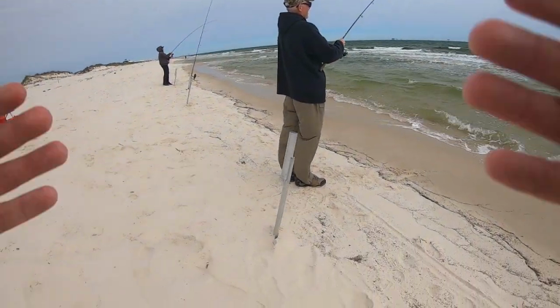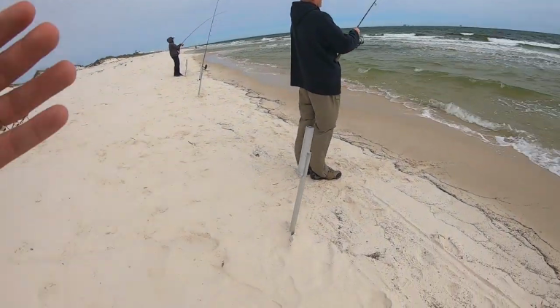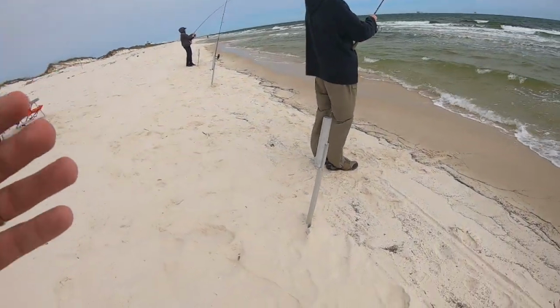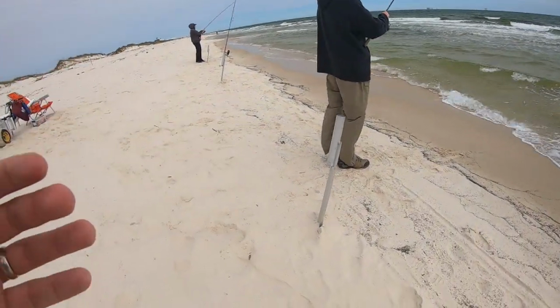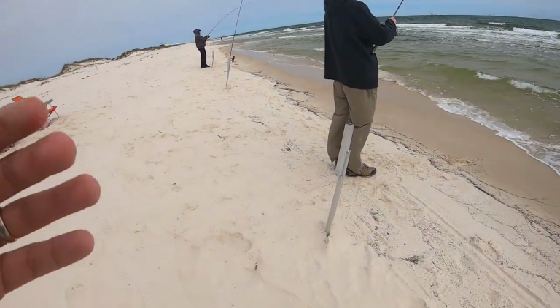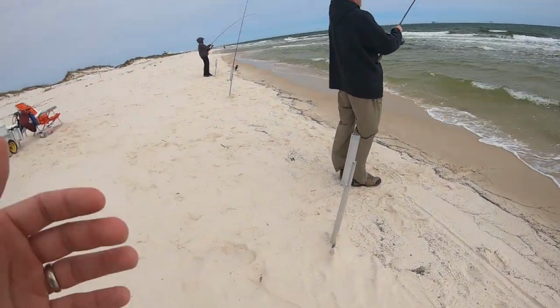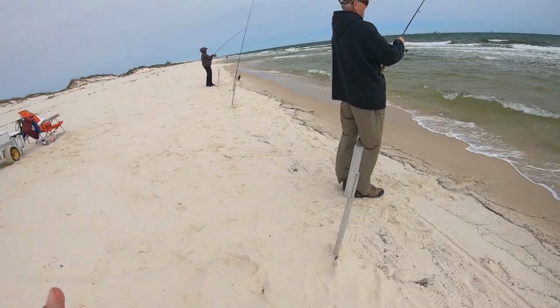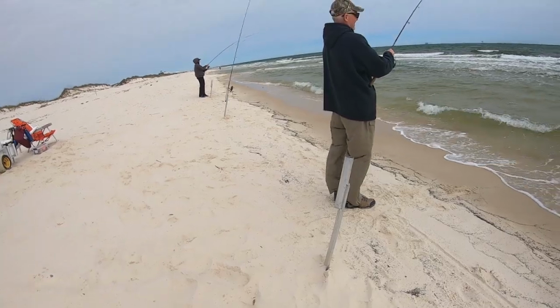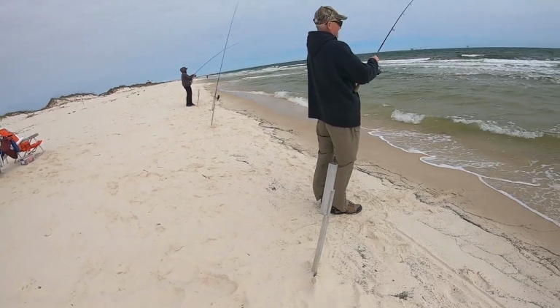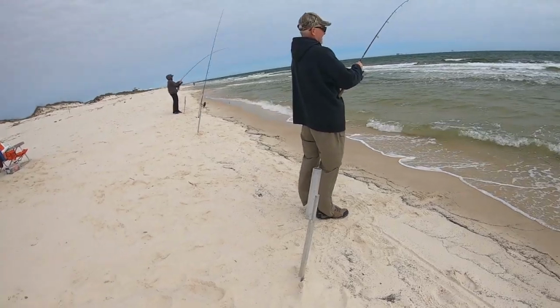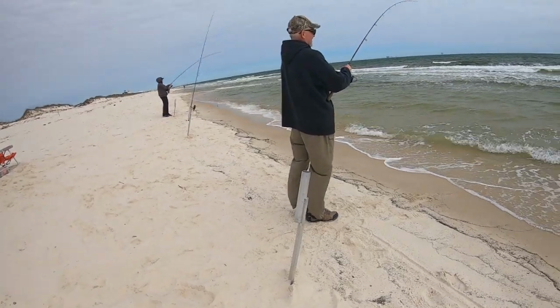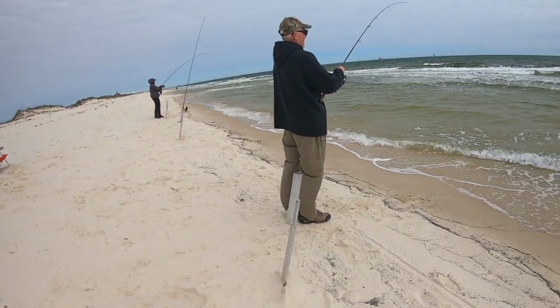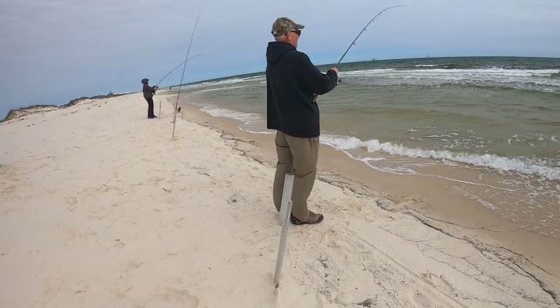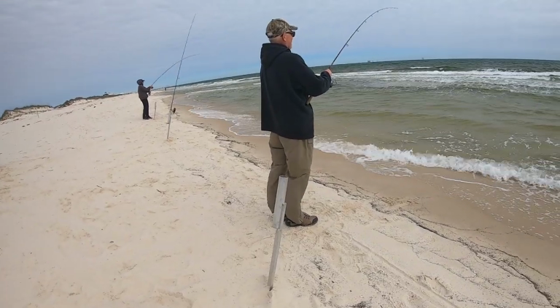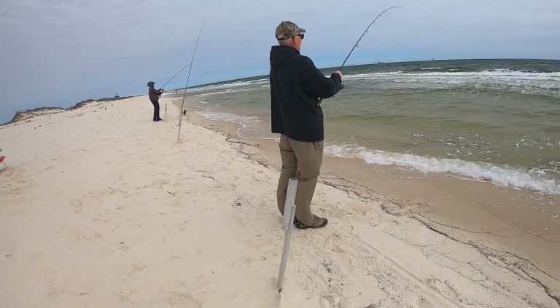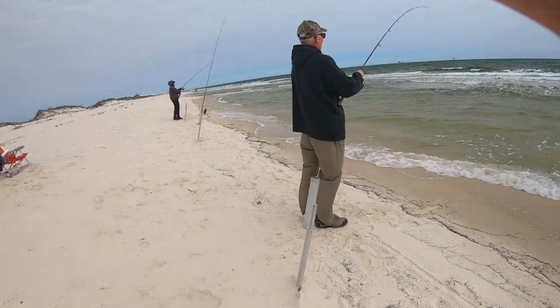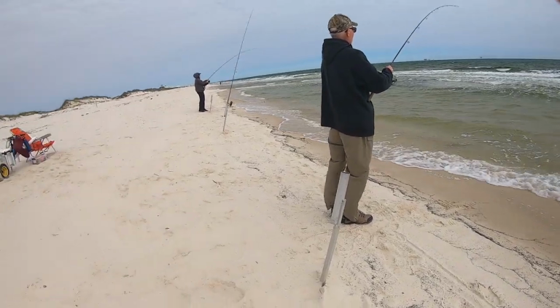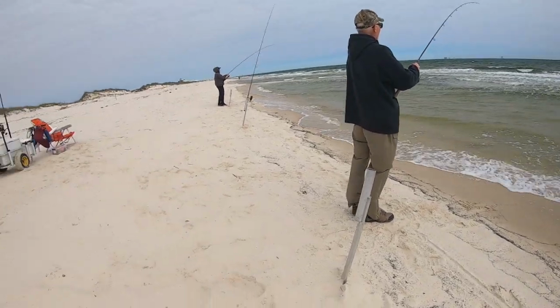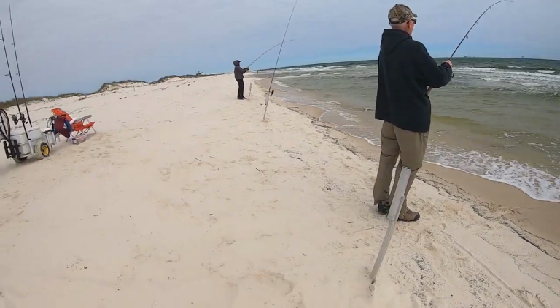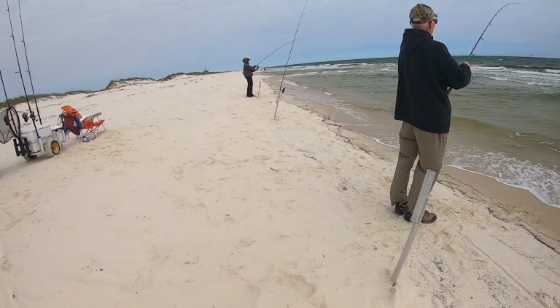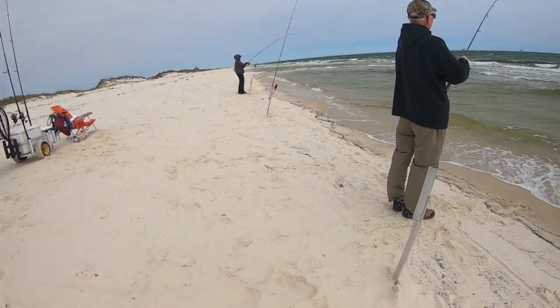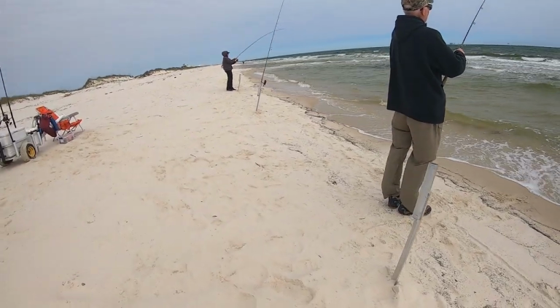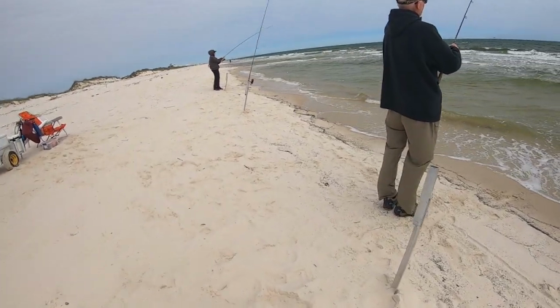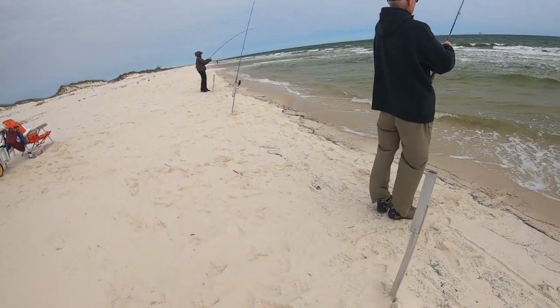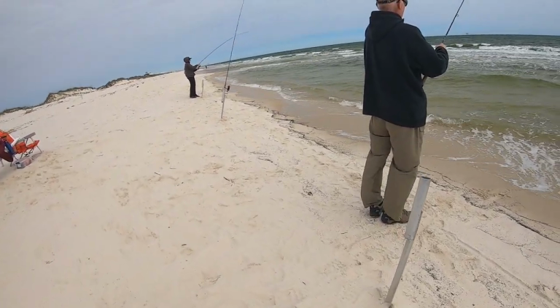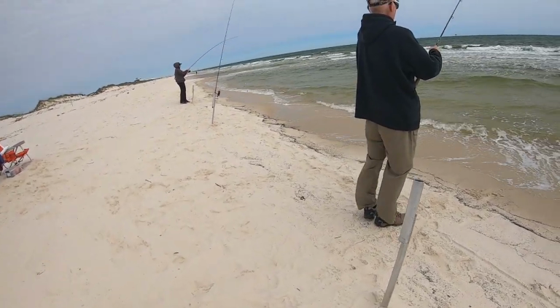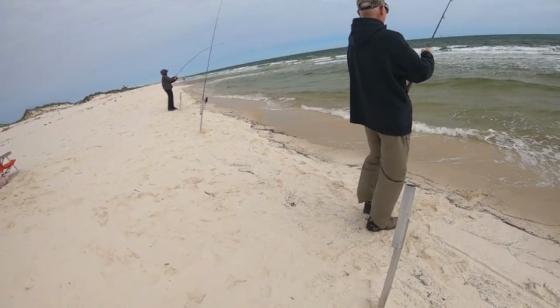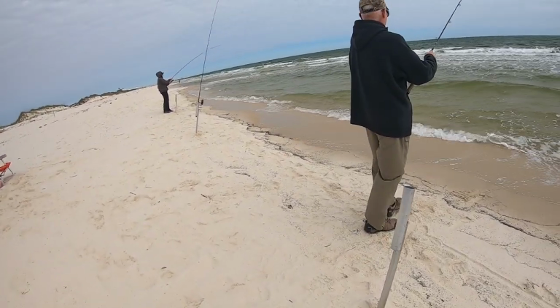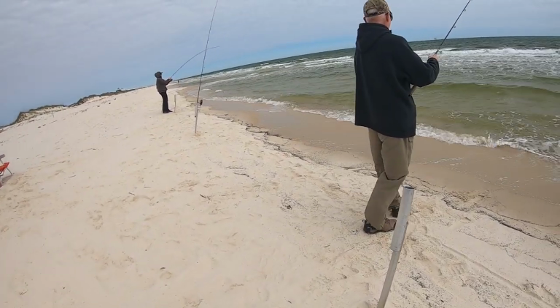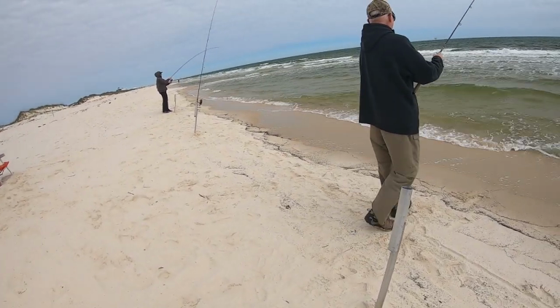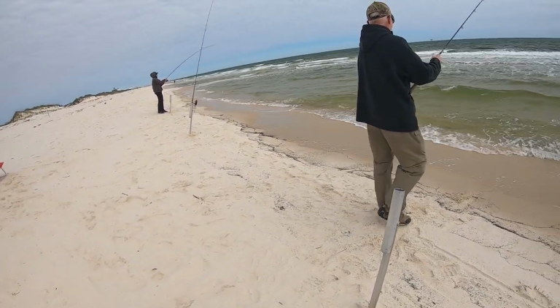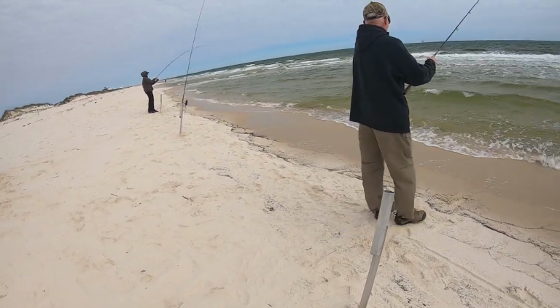That wind is whipping — I don't know how good this mic is gonna do in that wind. It might be really bad, I'm not sure.